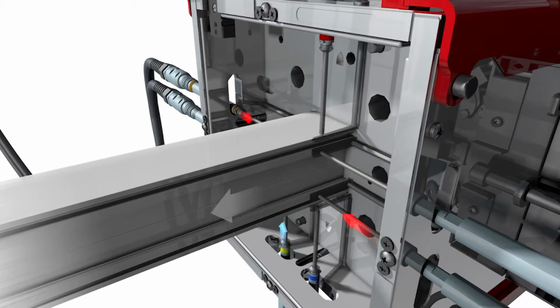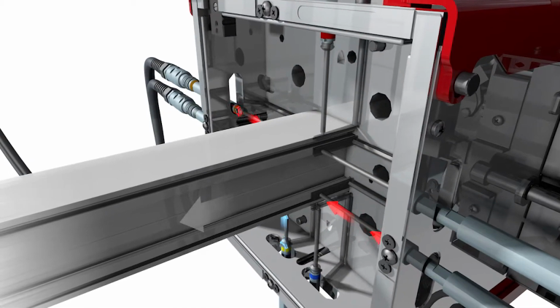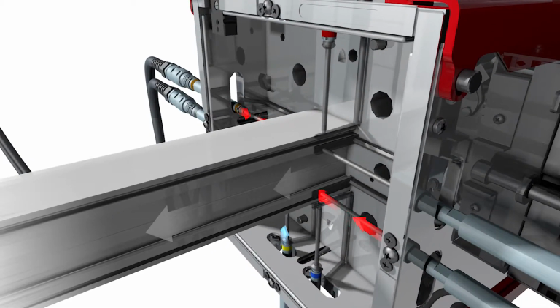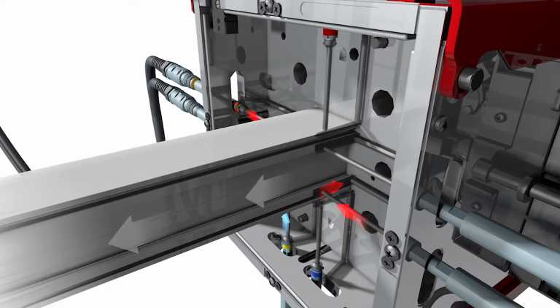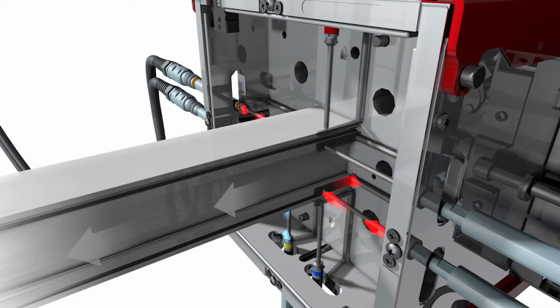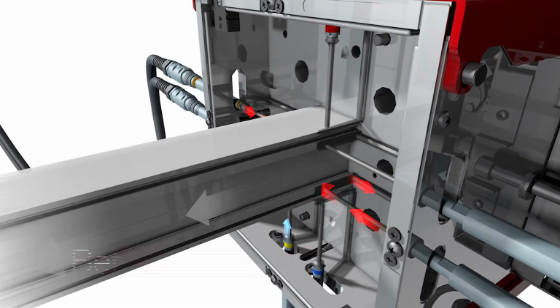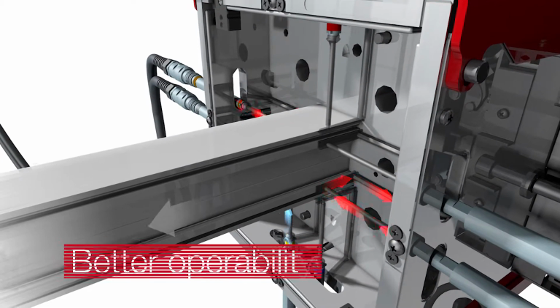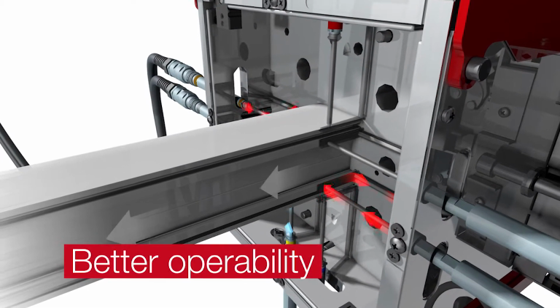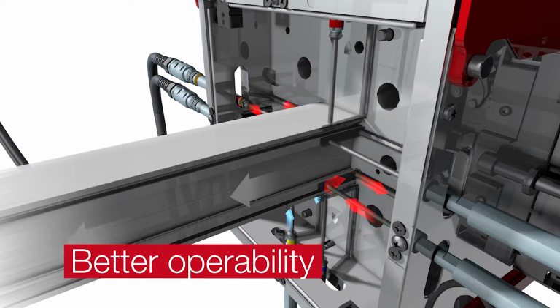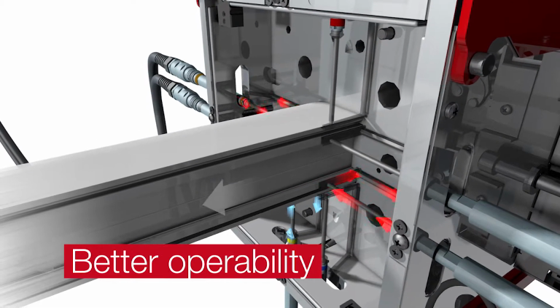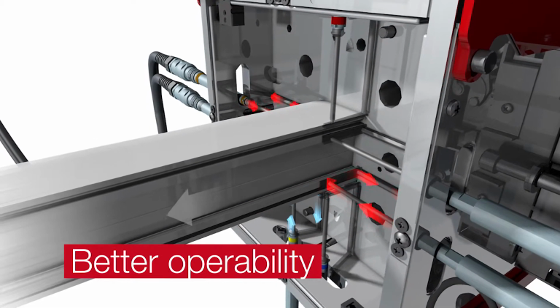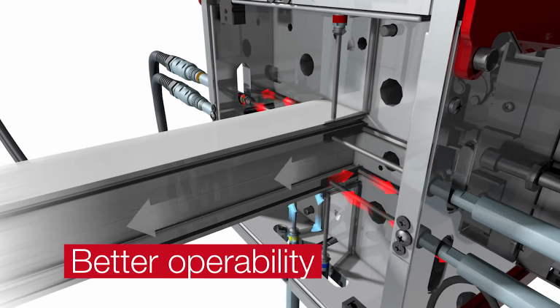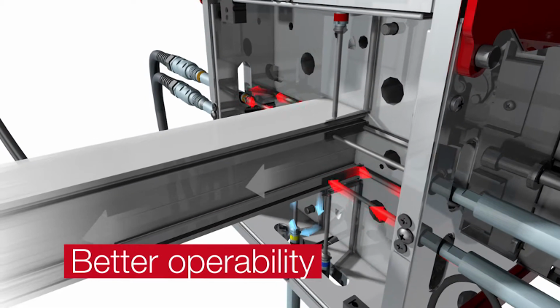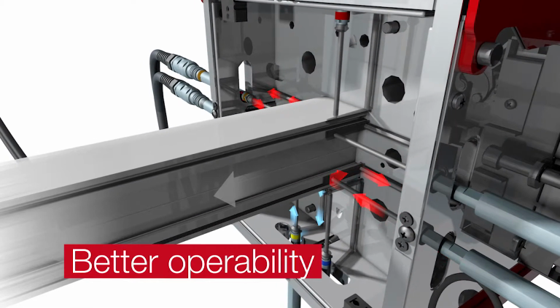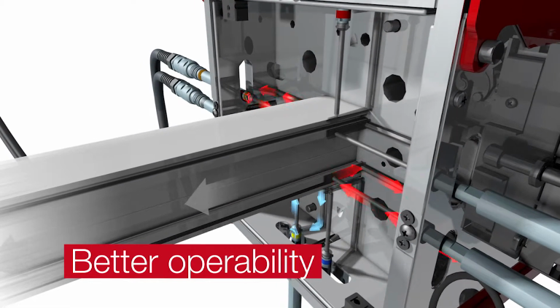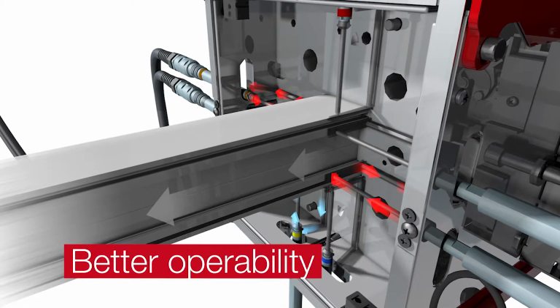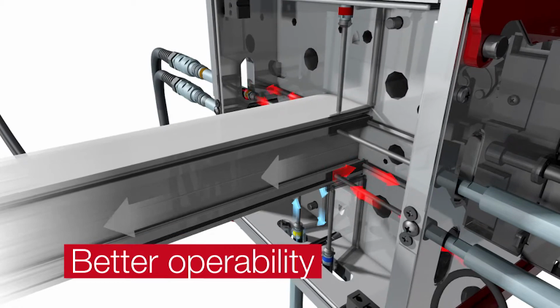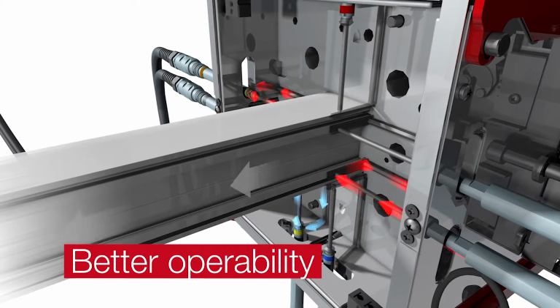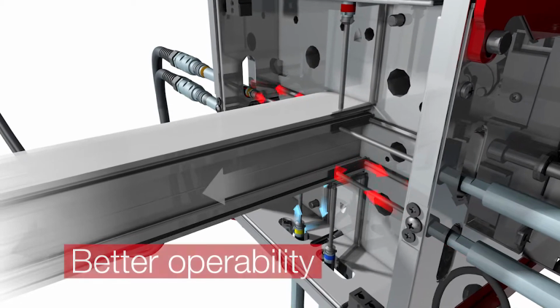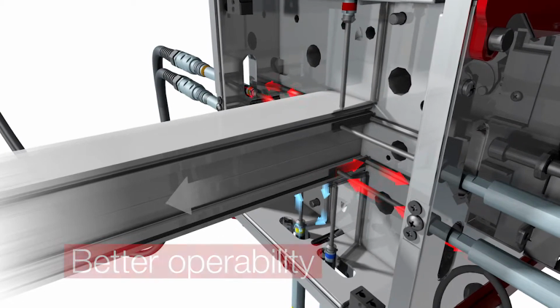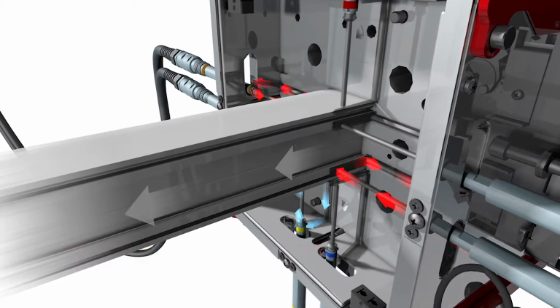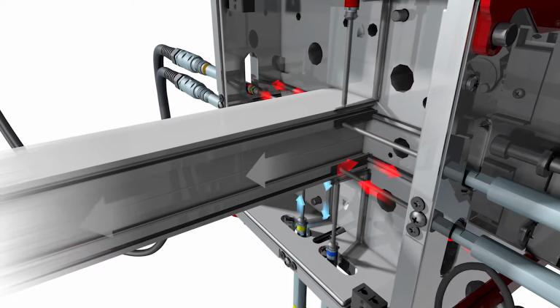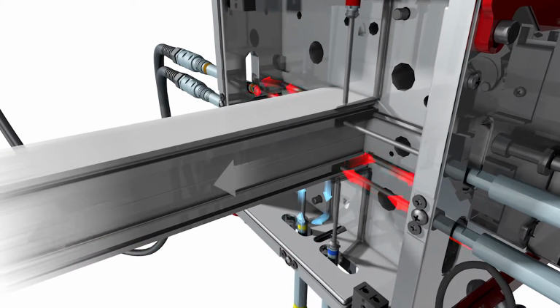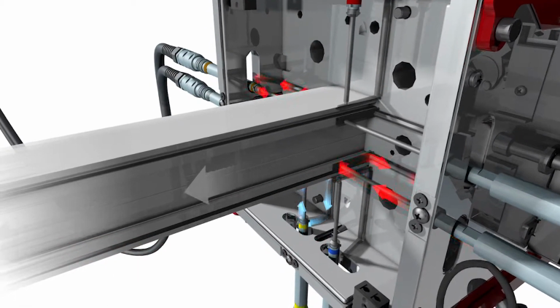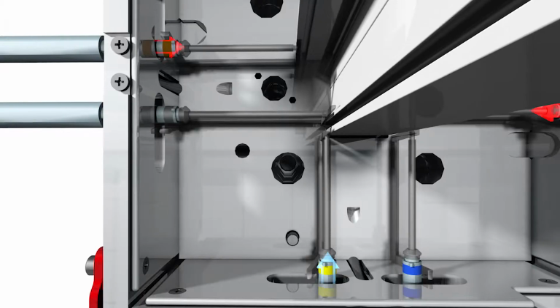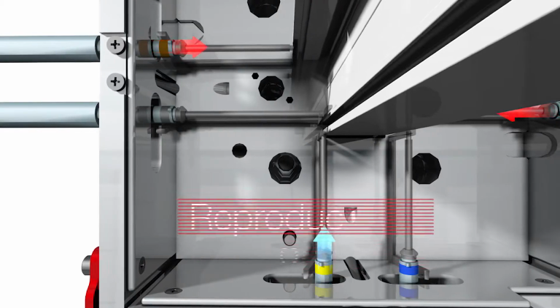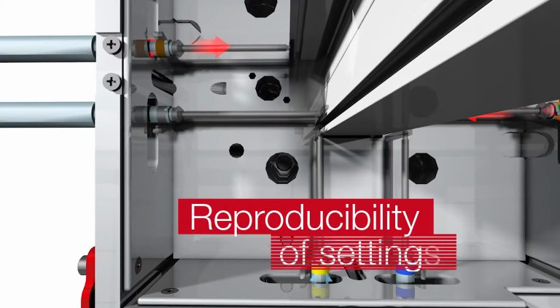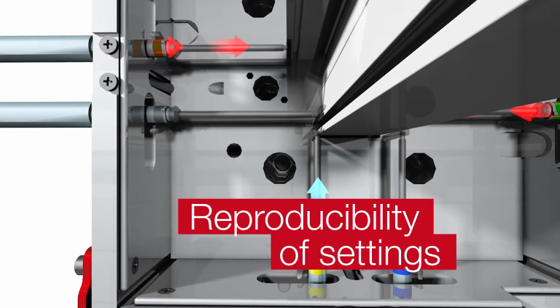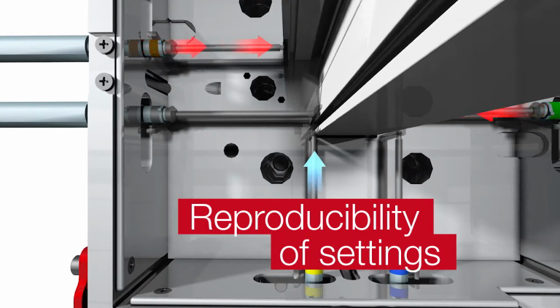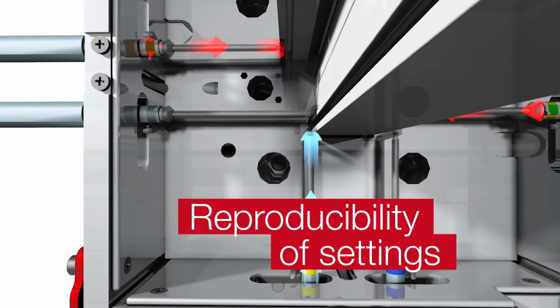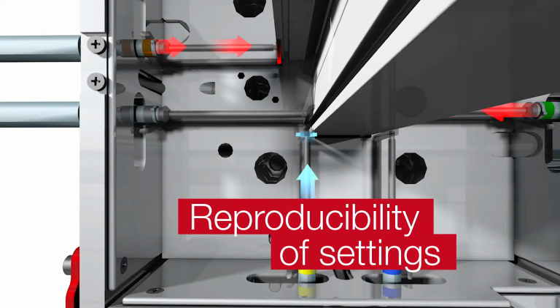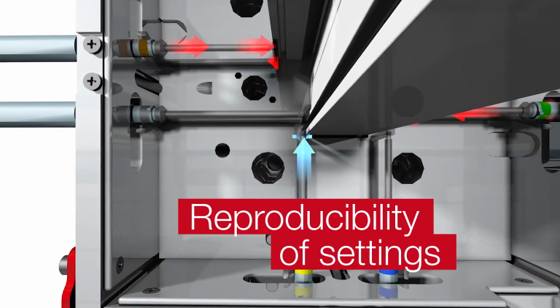With flow control, you achieve better operability and can reproduce your settings at any time.